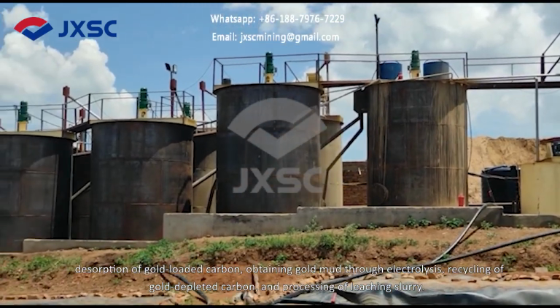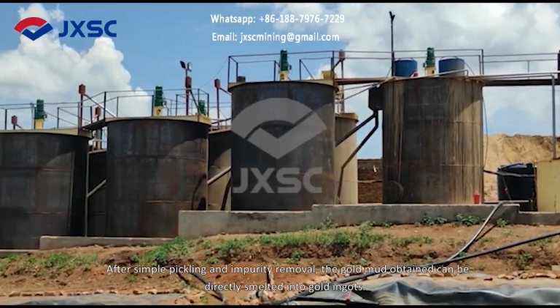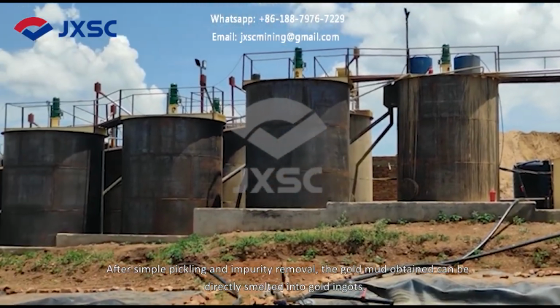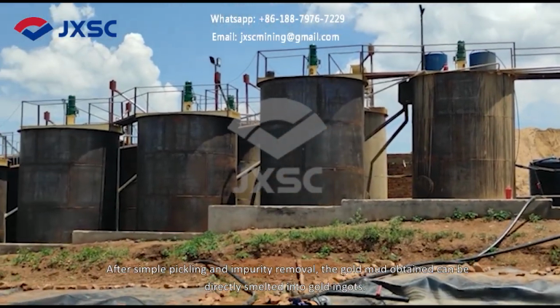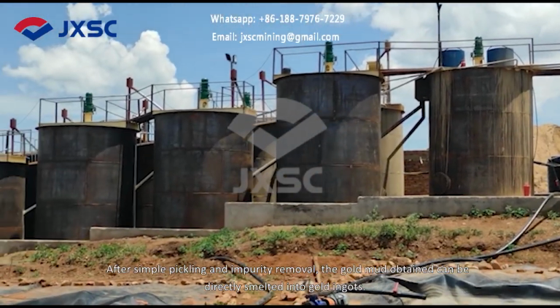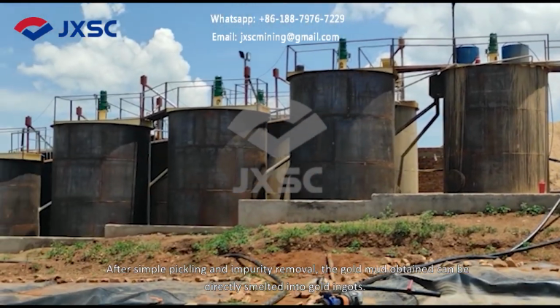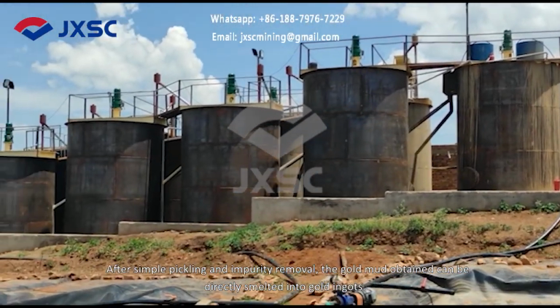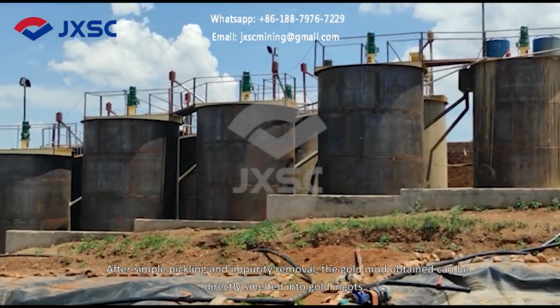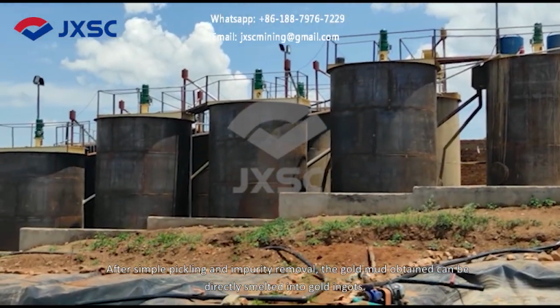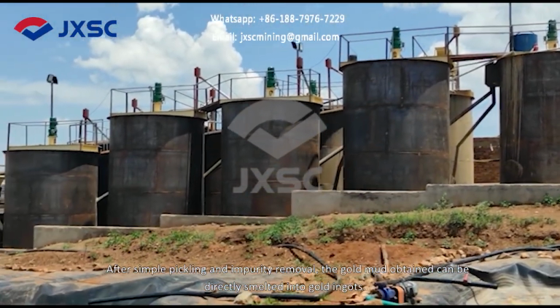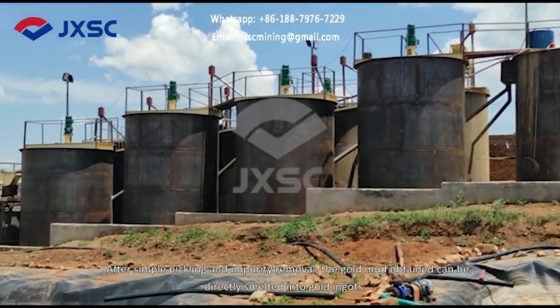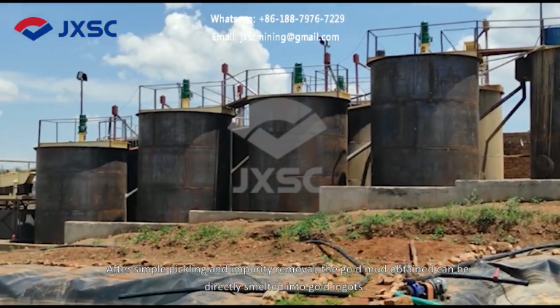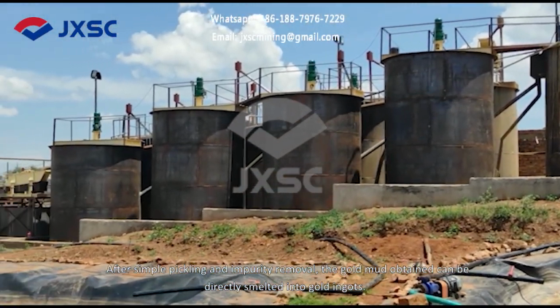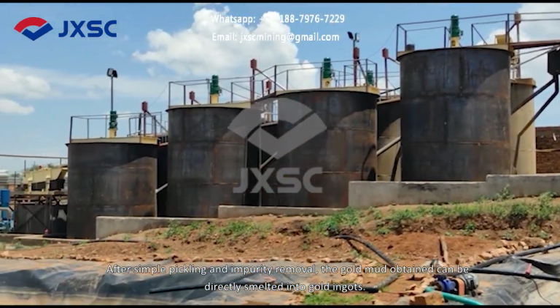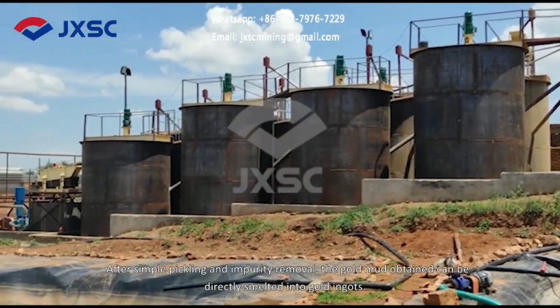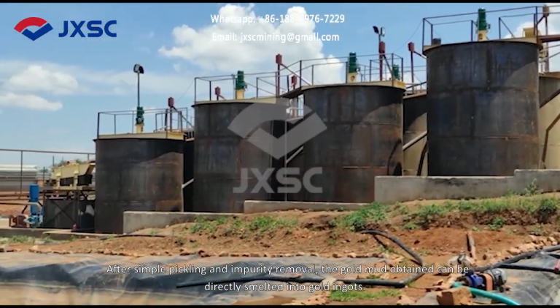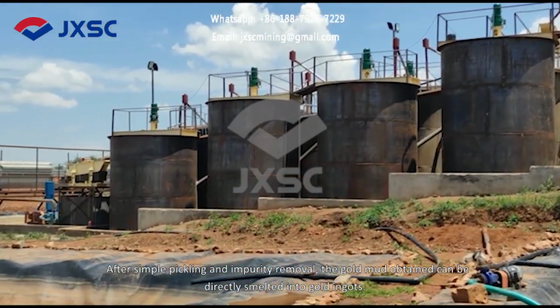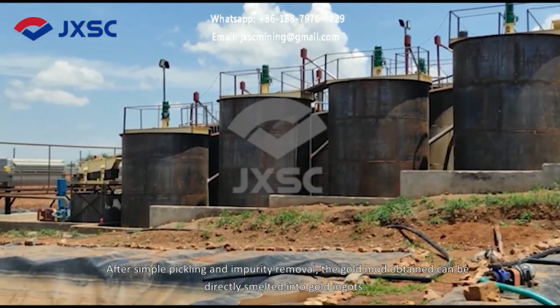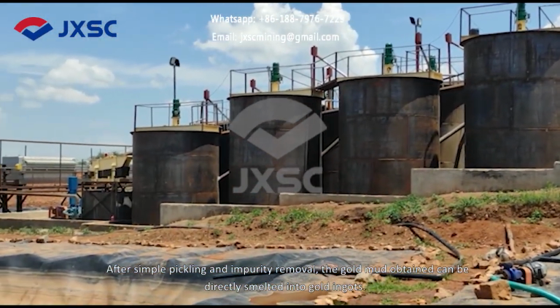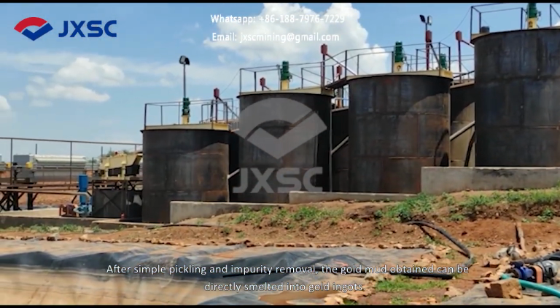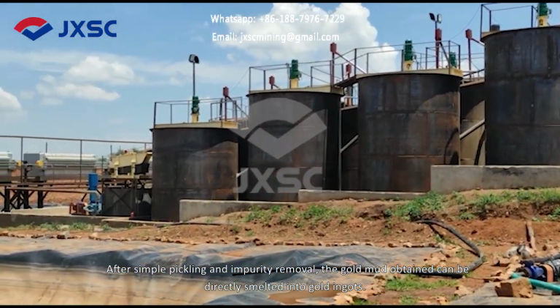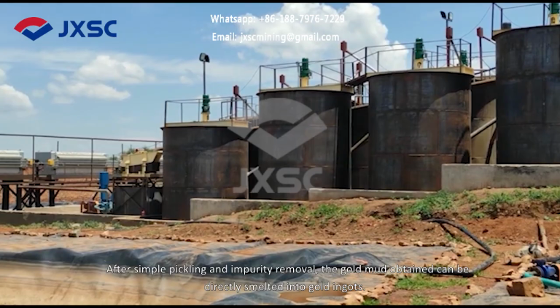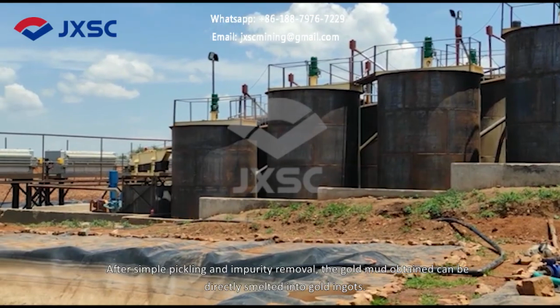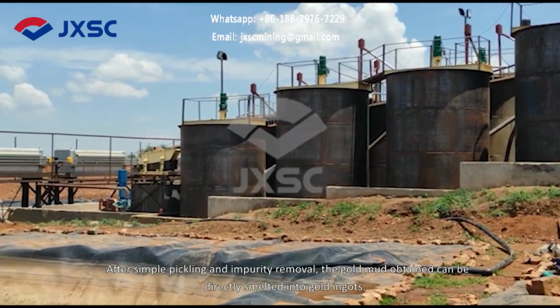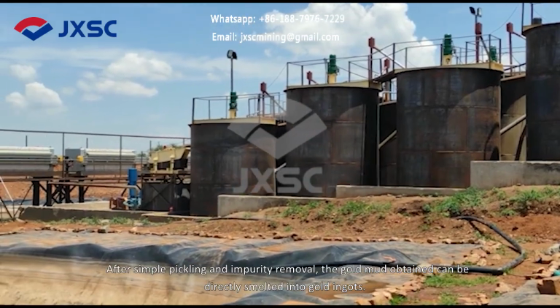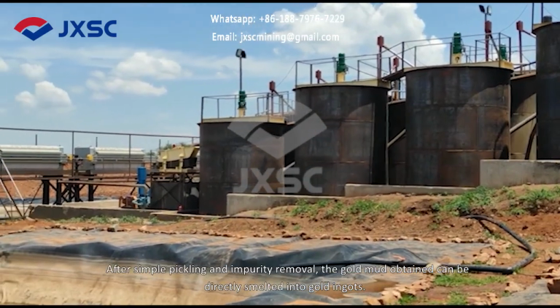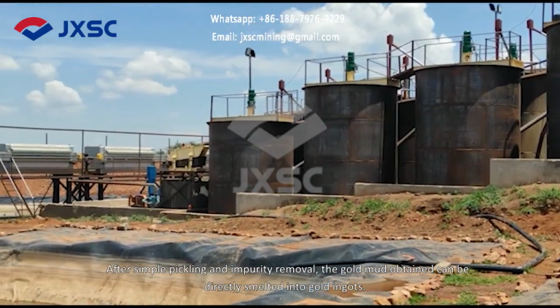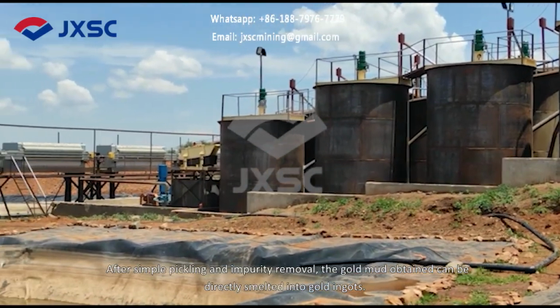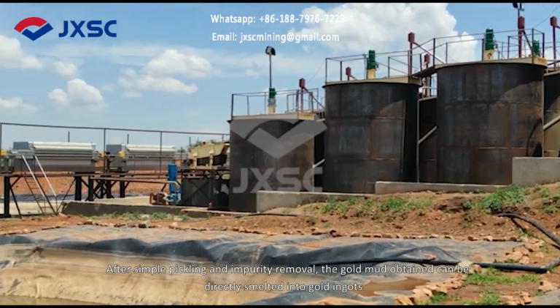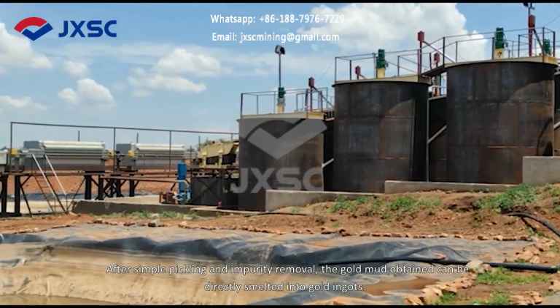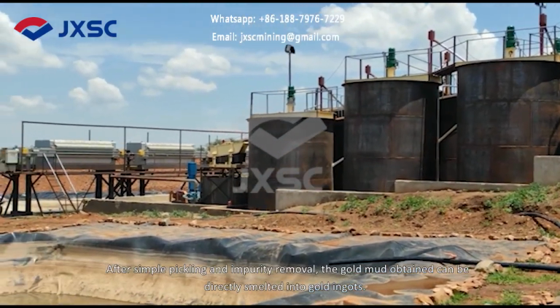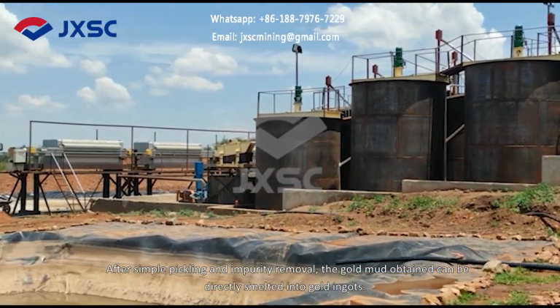After simple pickling and impurity removal, the gold mud obtained can be directly smelted into gold ingots.